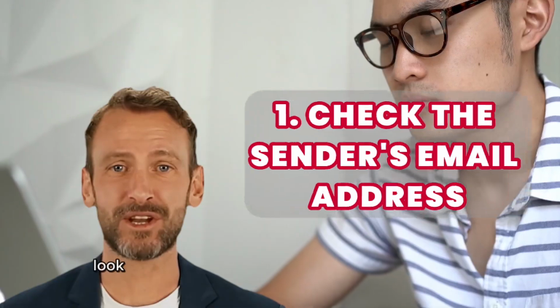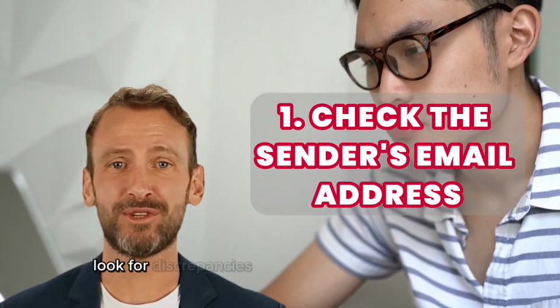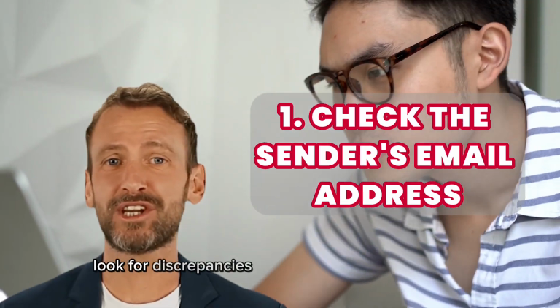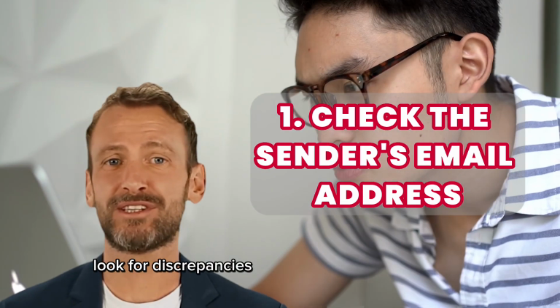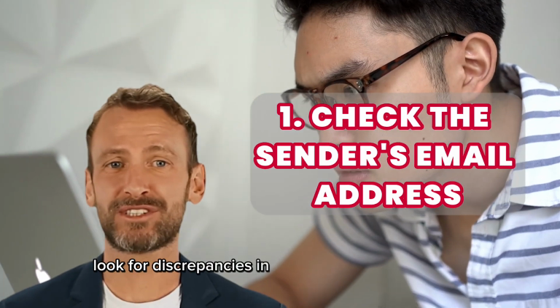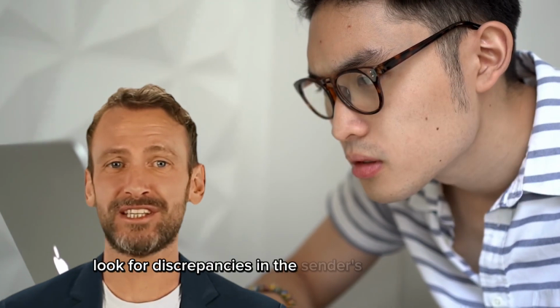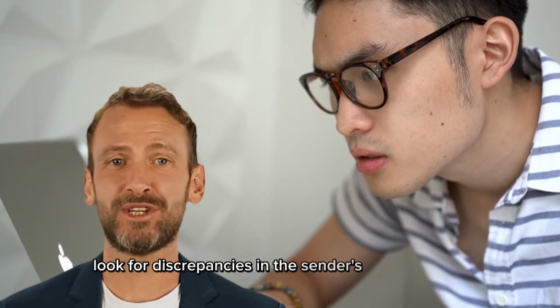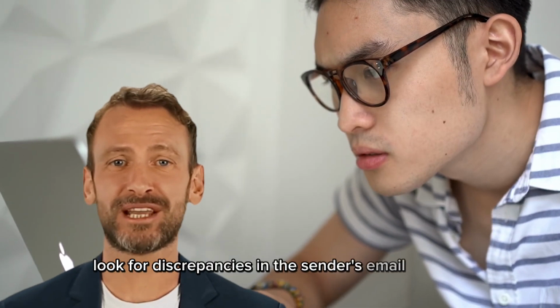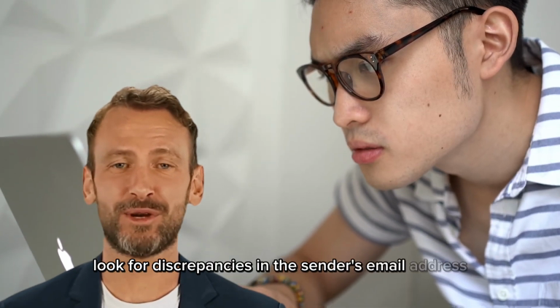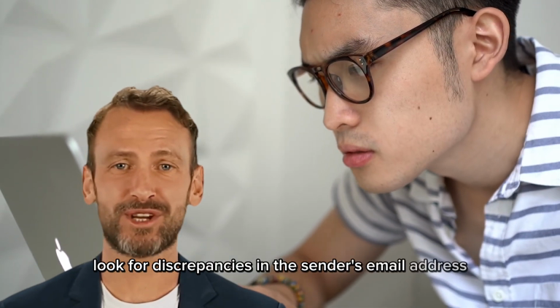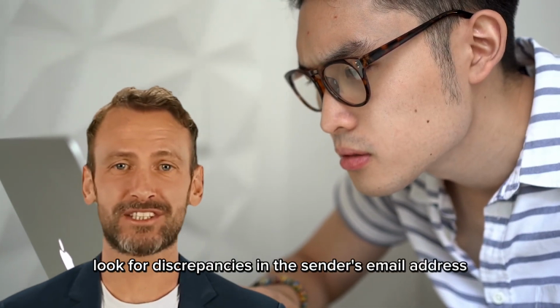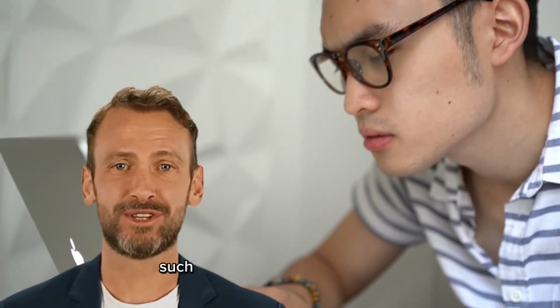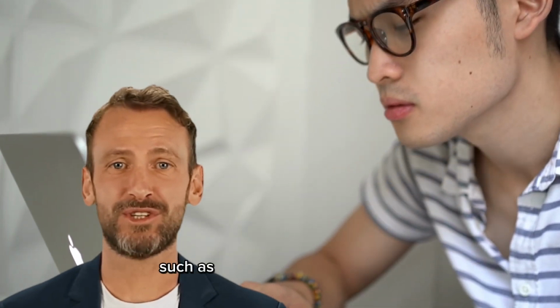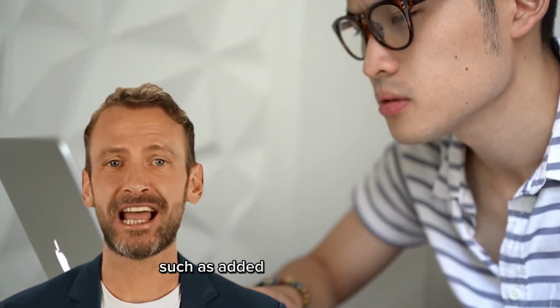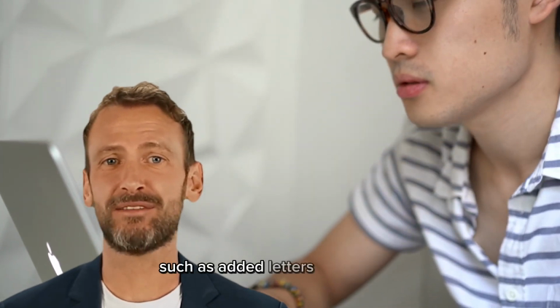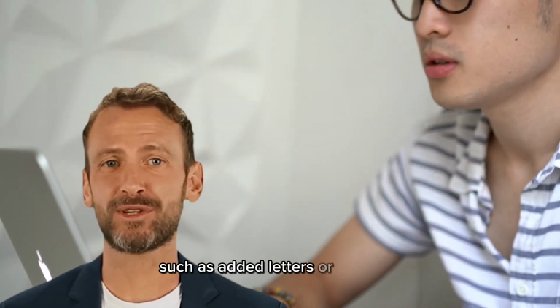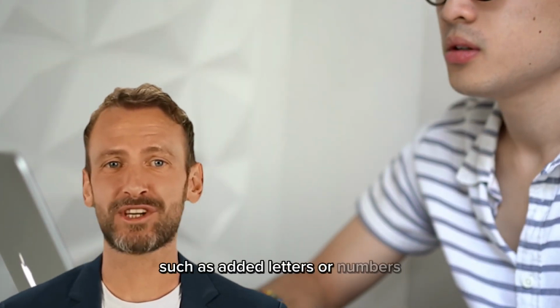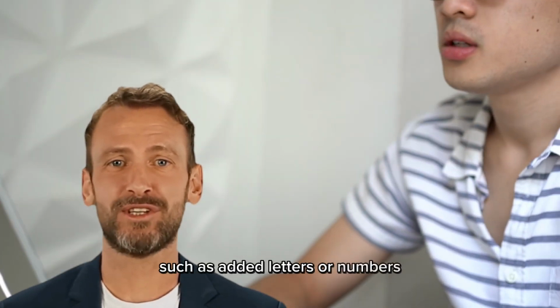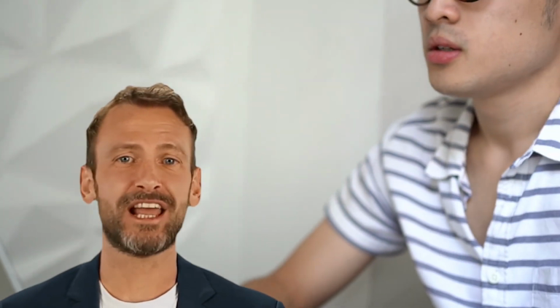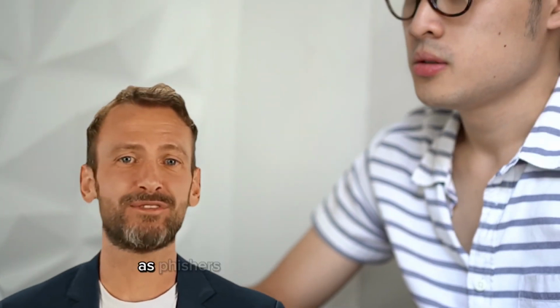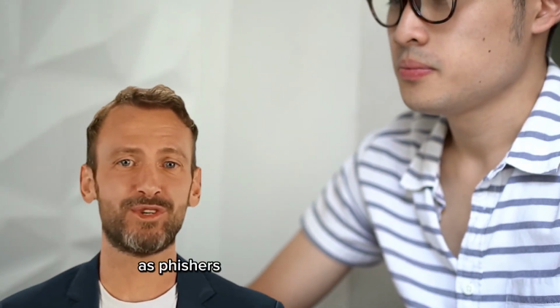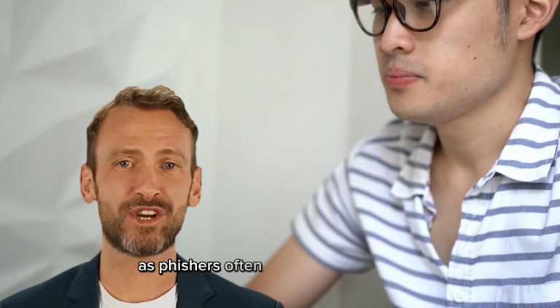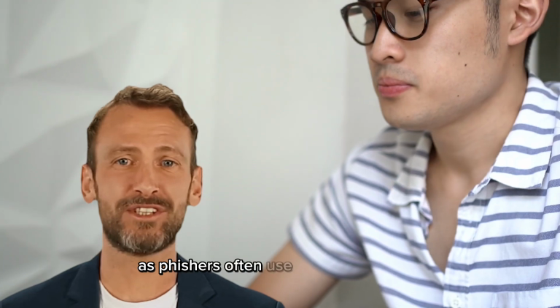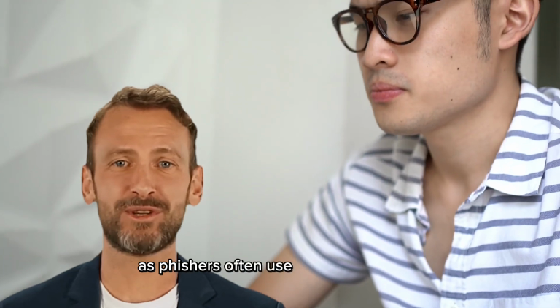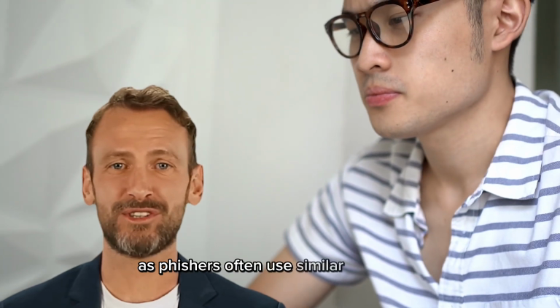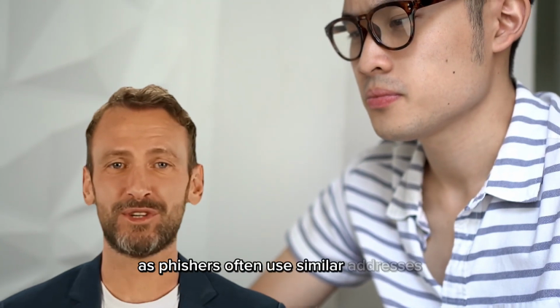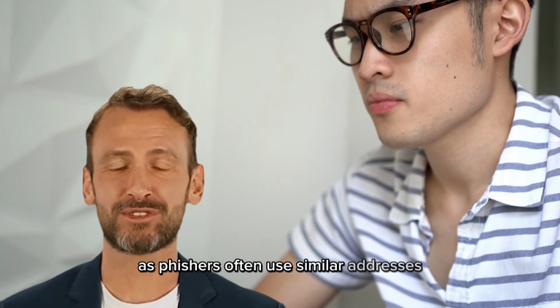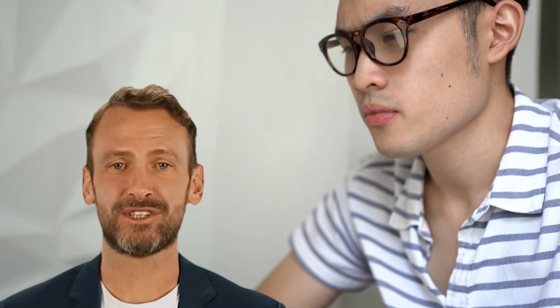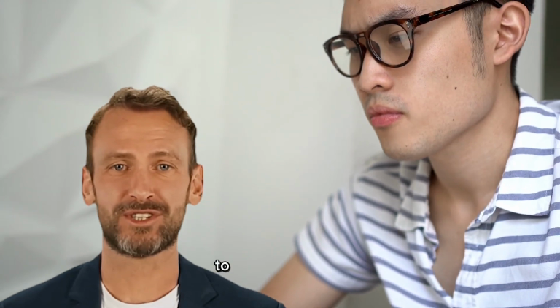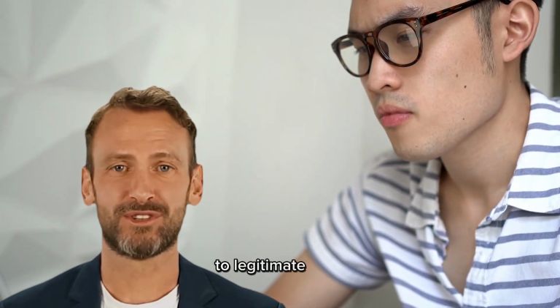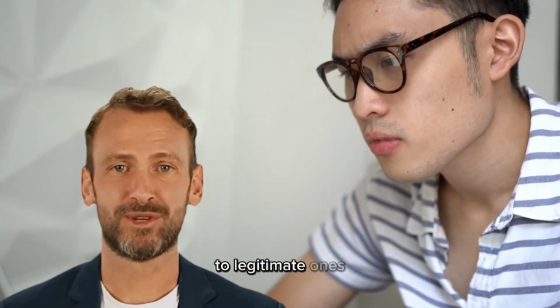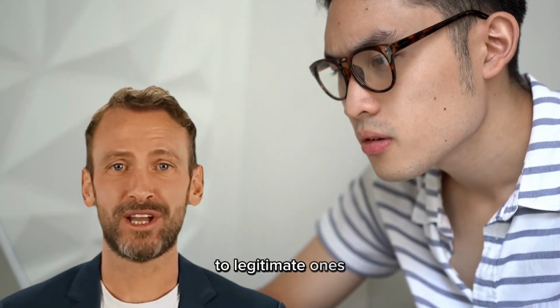Look for discrepancies in the sender's email address, such as added letters or numbers, as phishers often use similar addresses to legitimate ones.